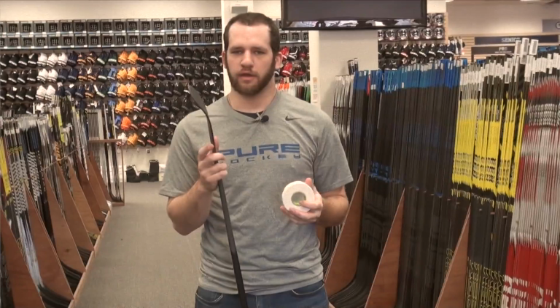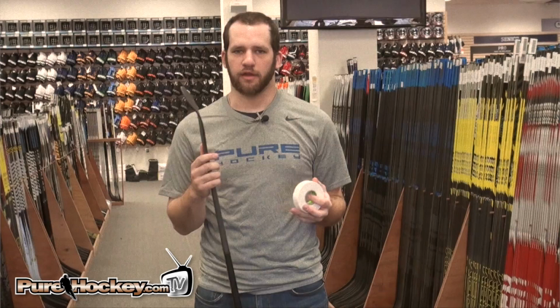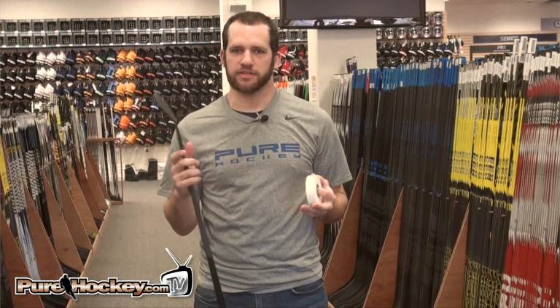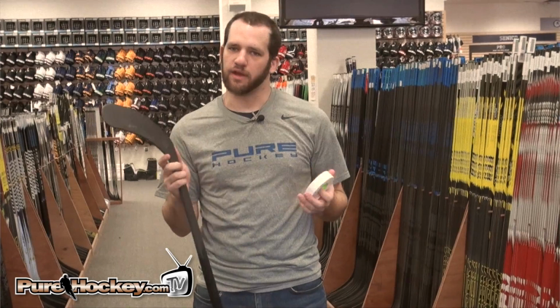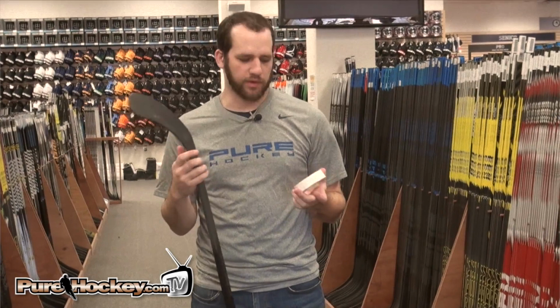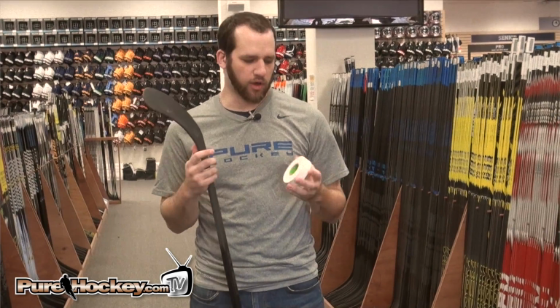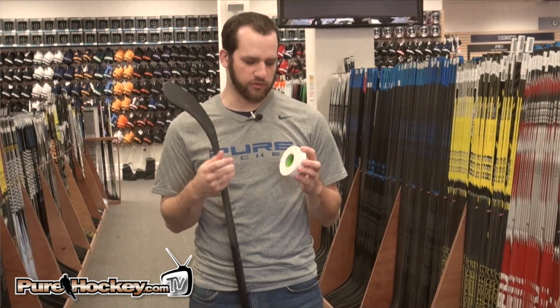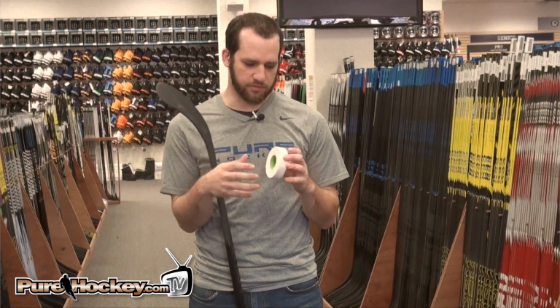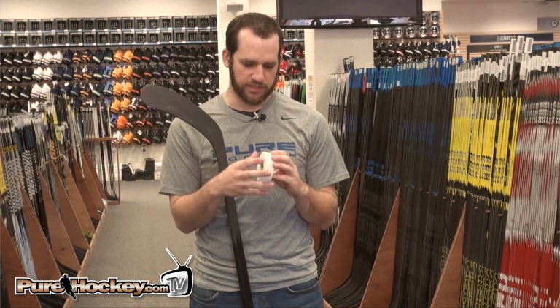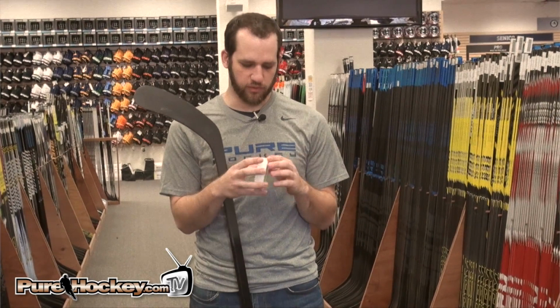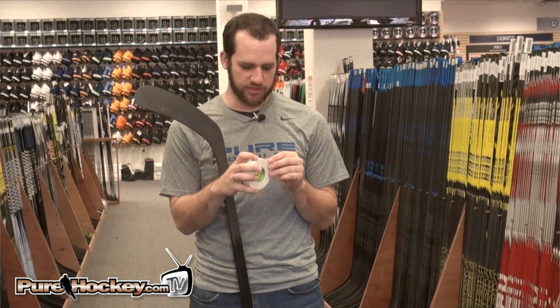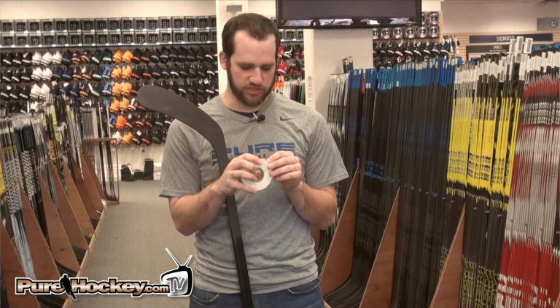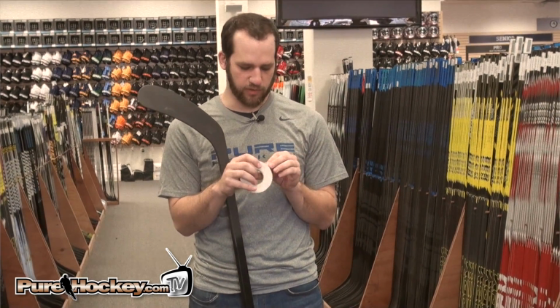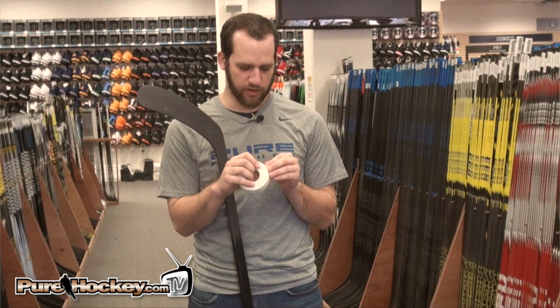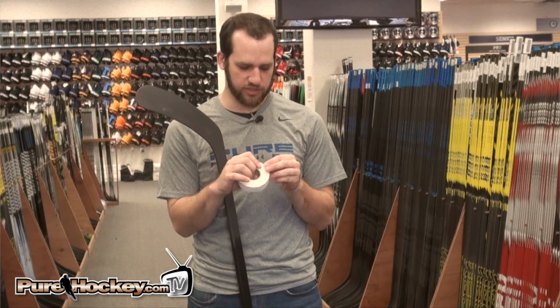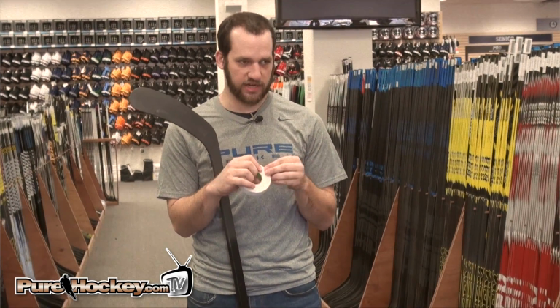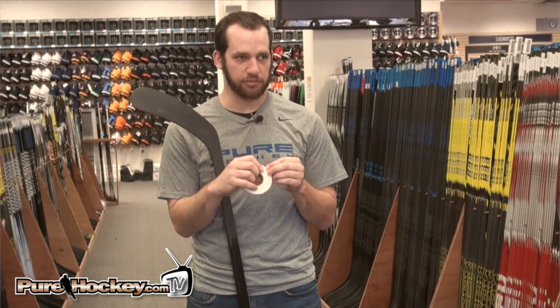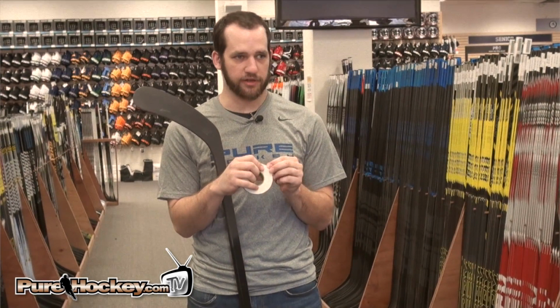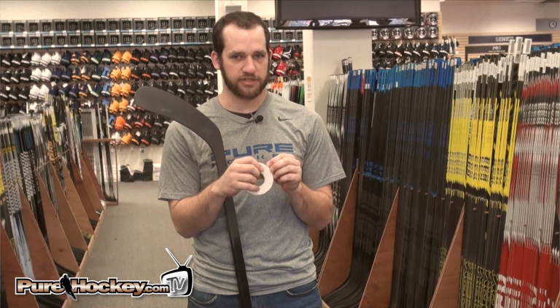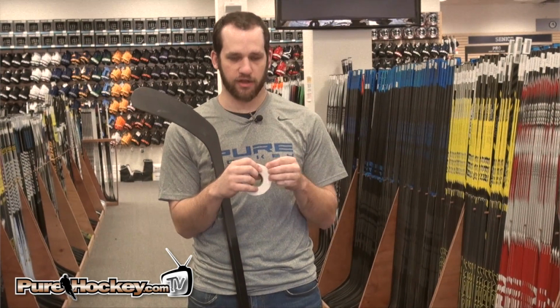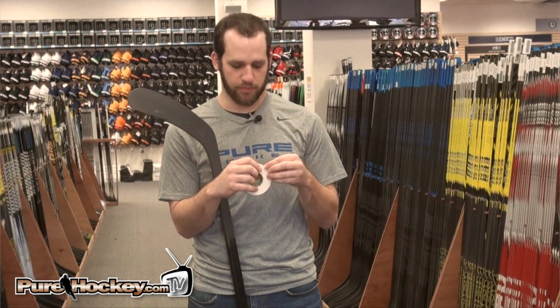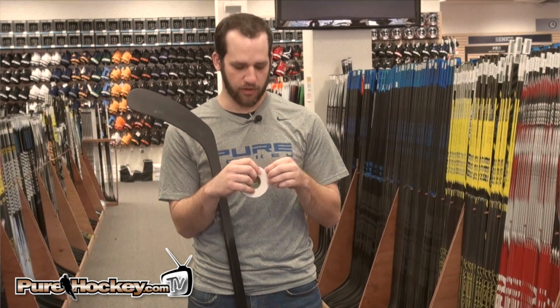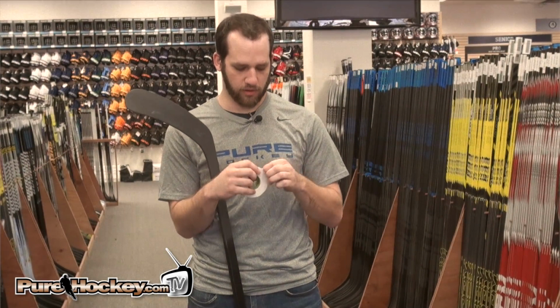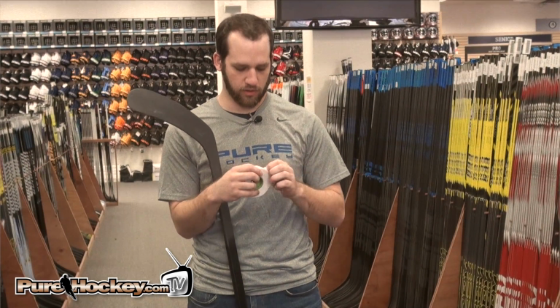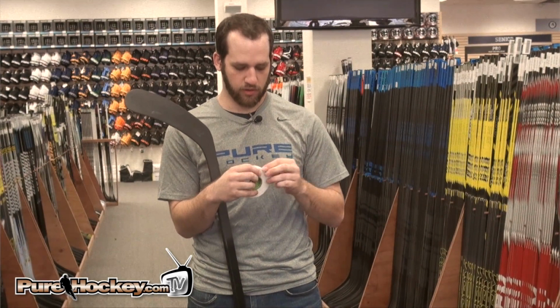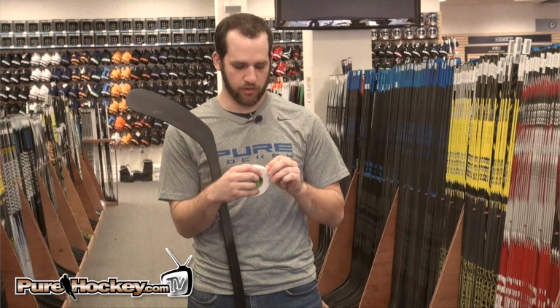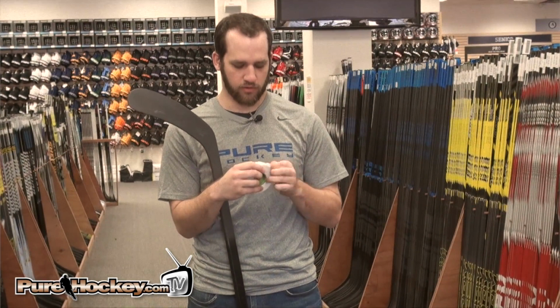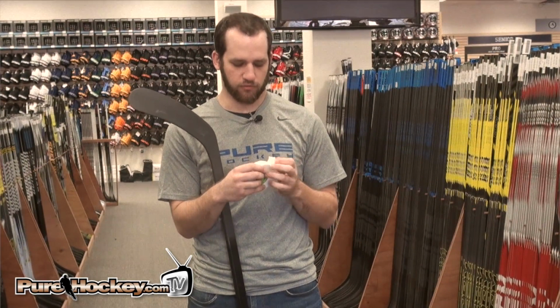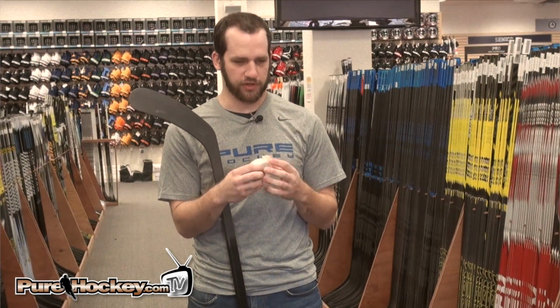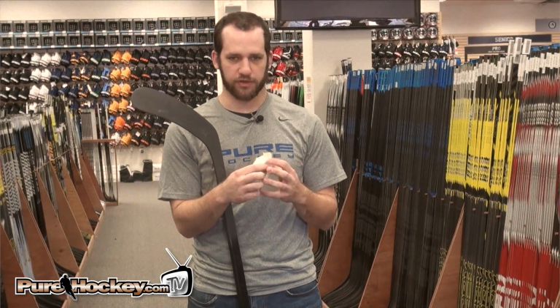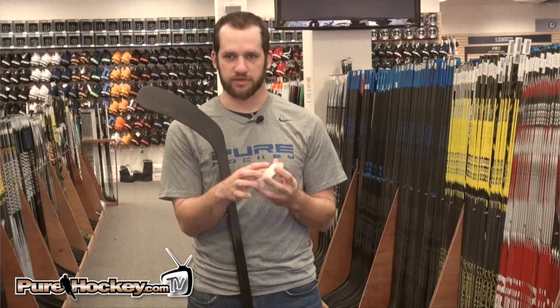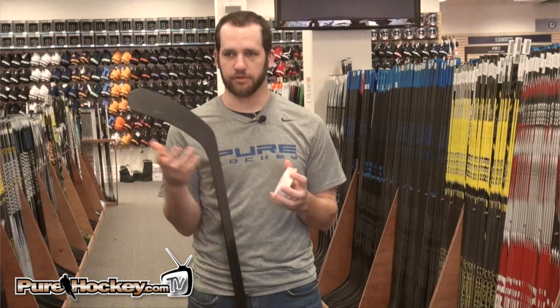All right, so now we're going to walk through some basic ways just to tape the blade of your stick up. Really, really simple.